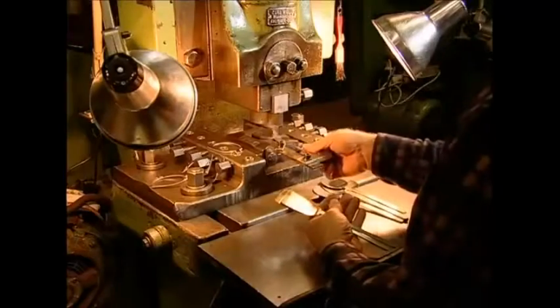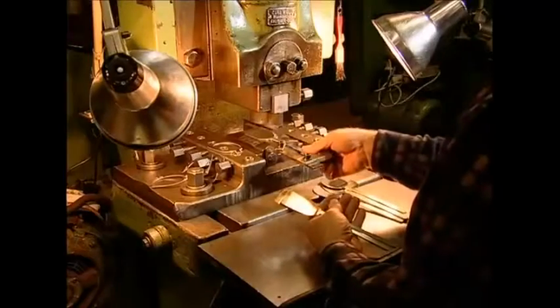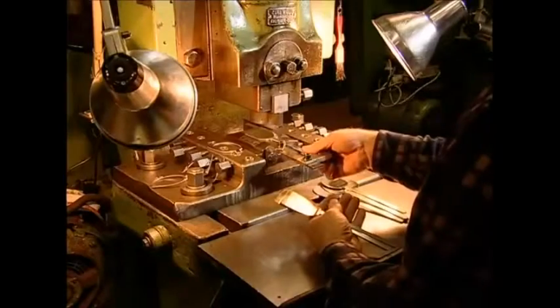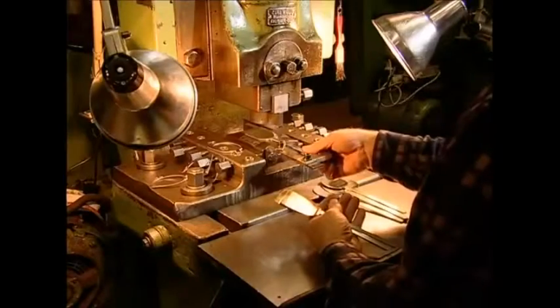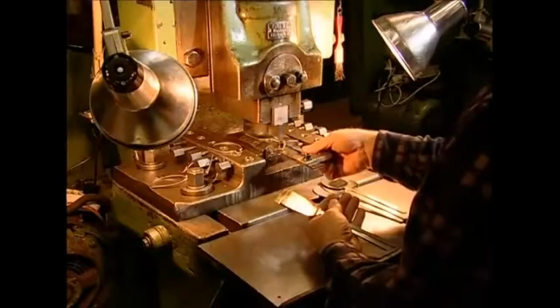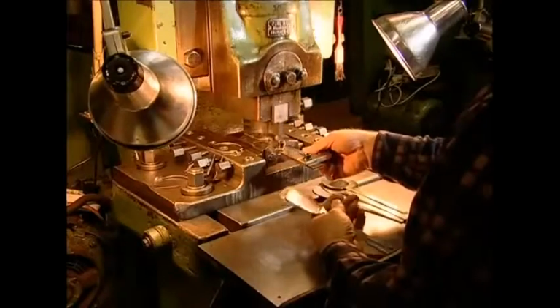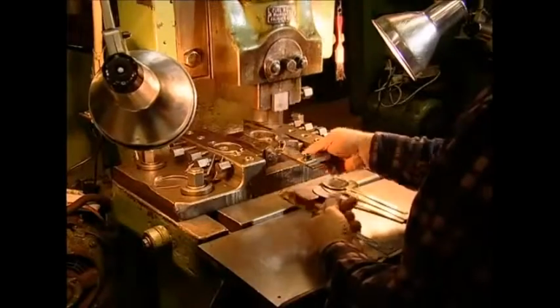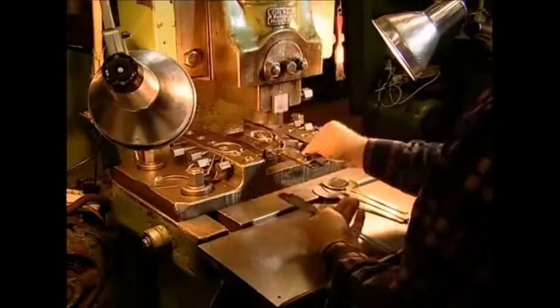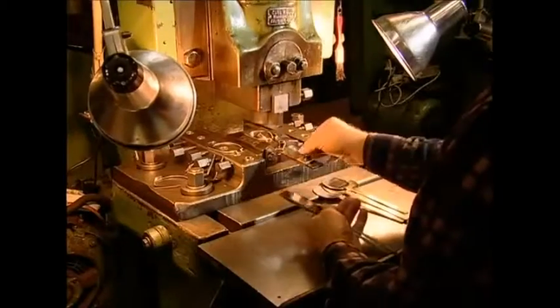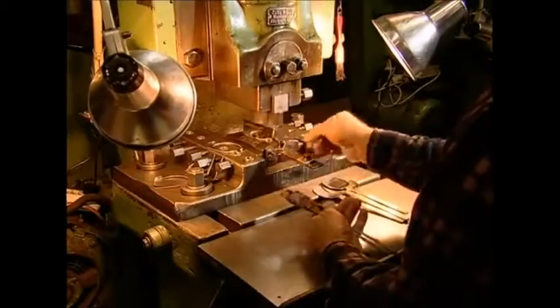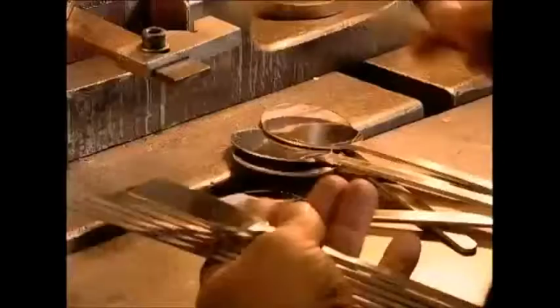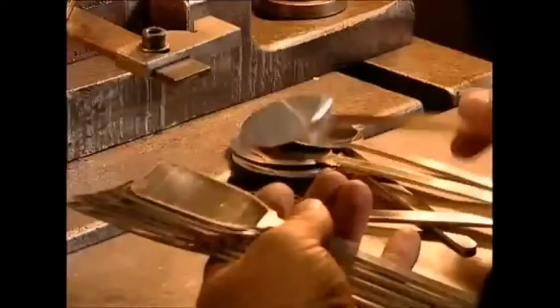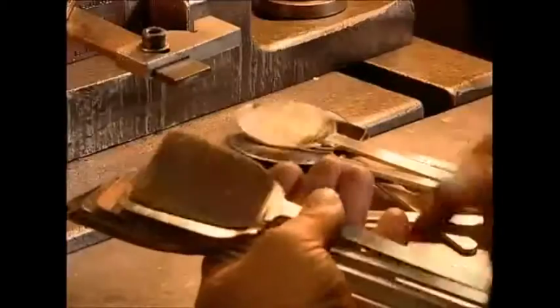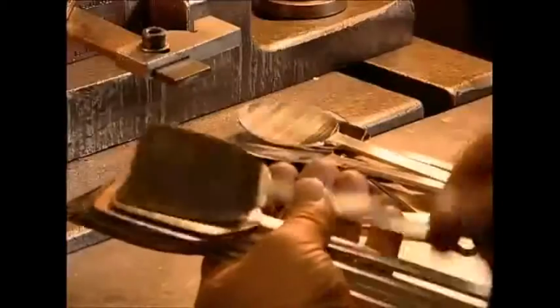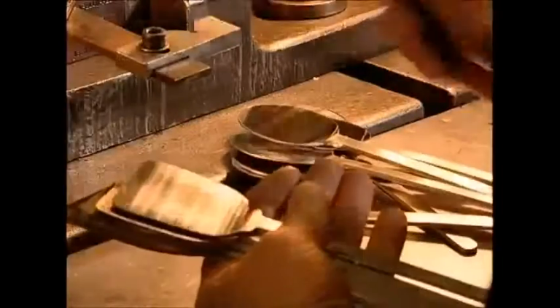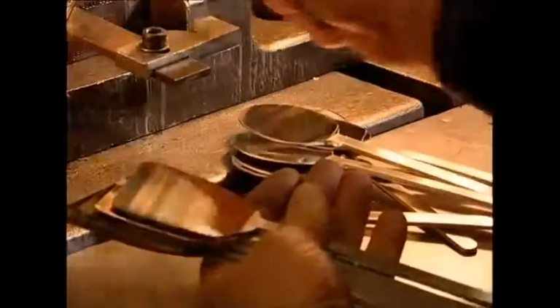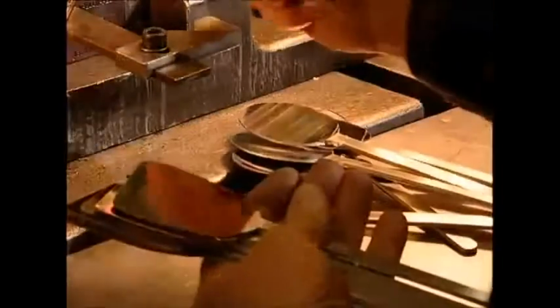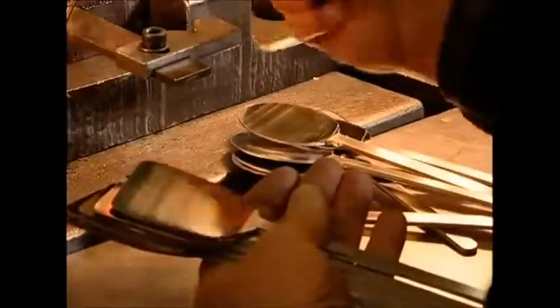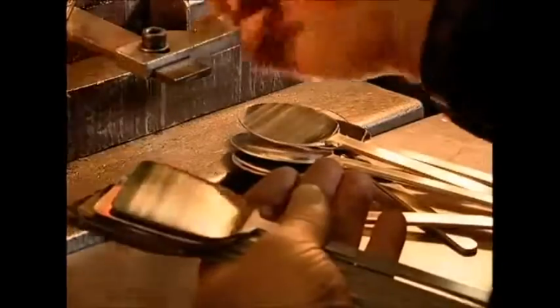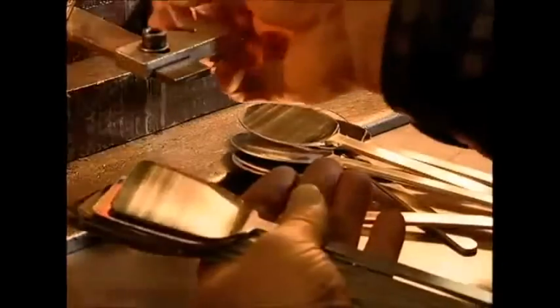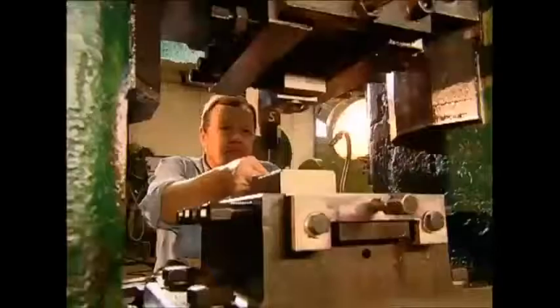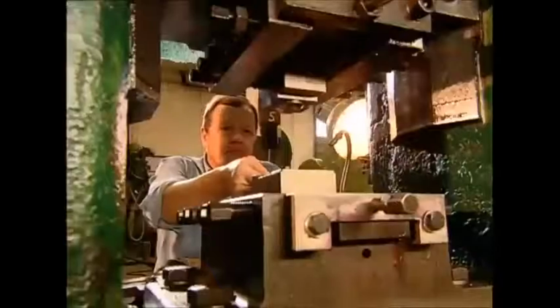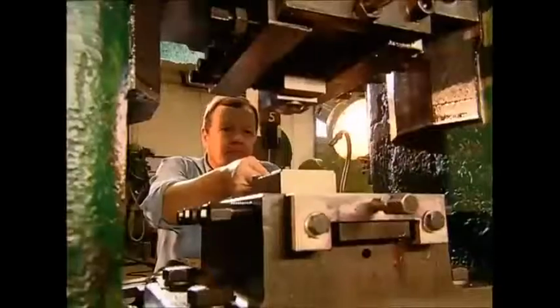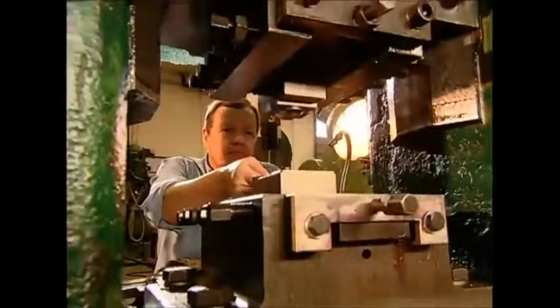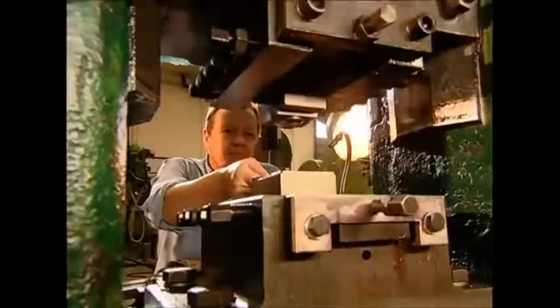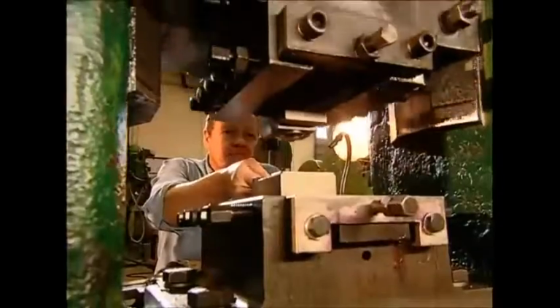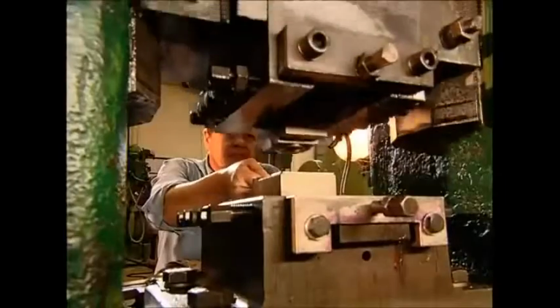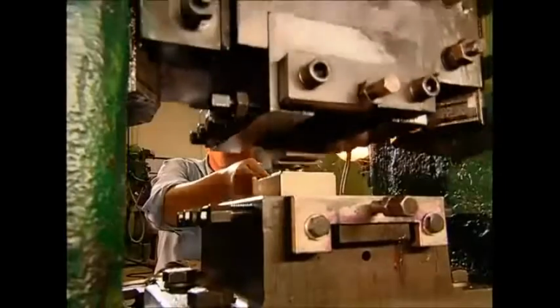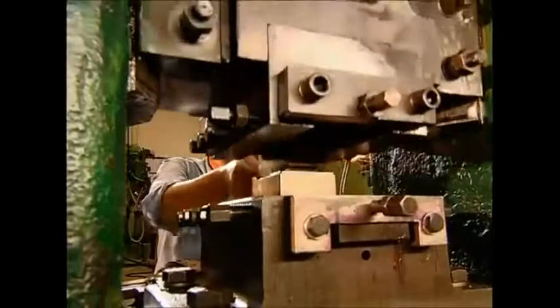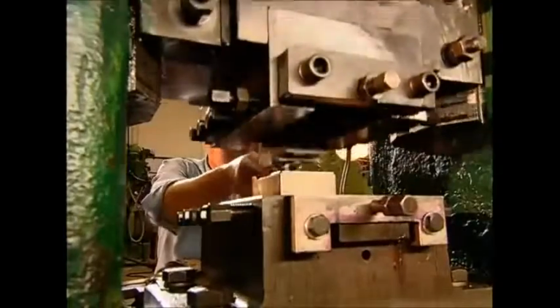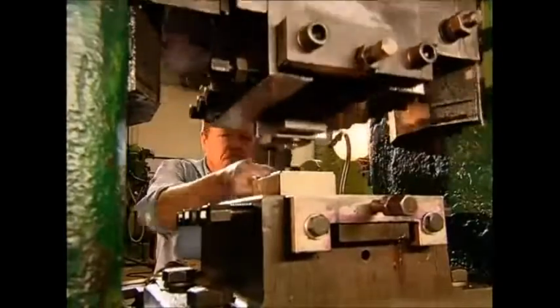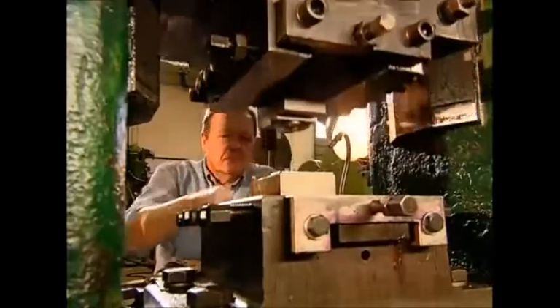hardly the right shape for soup. So the shovel blade is cut into the right shape, then it's put into this press which will transform it into a shapely bowl.